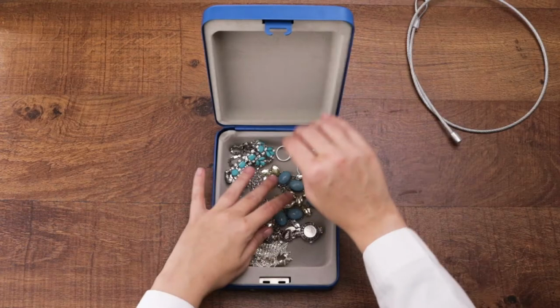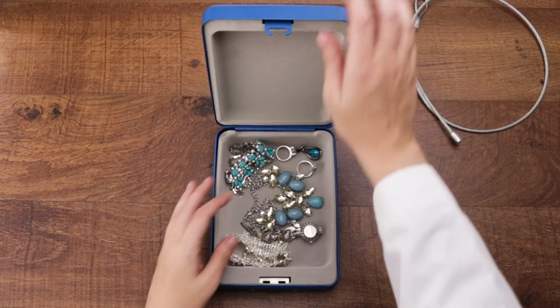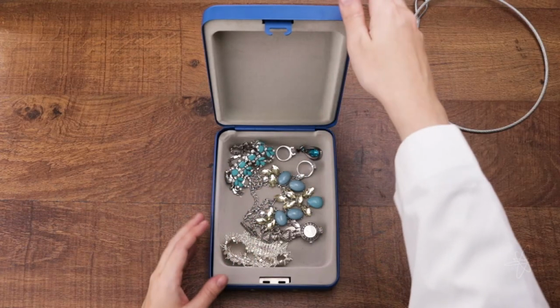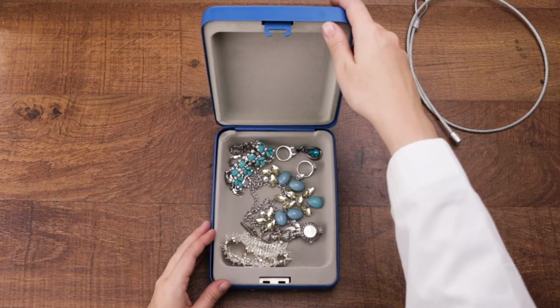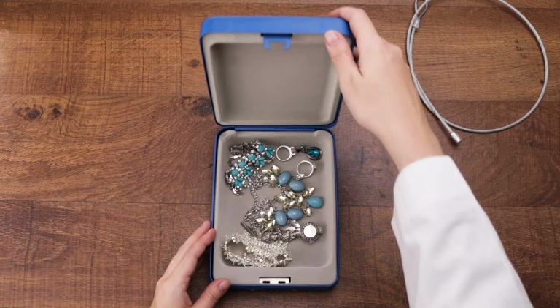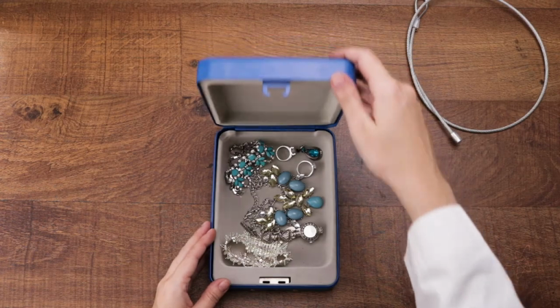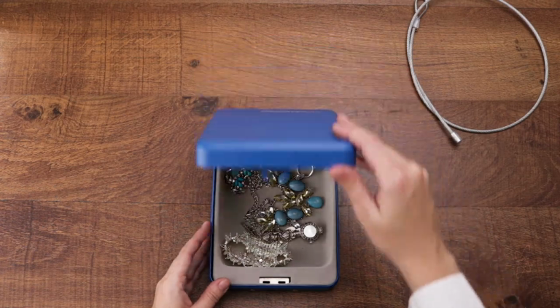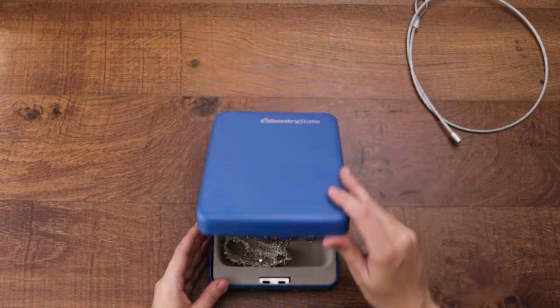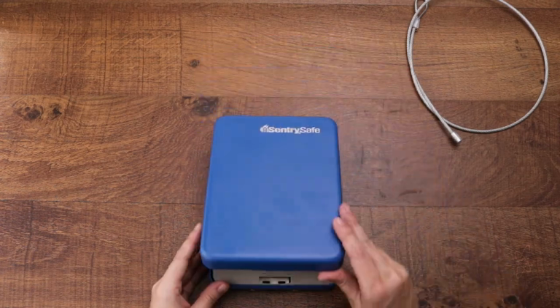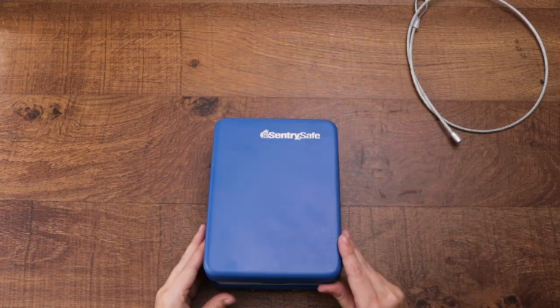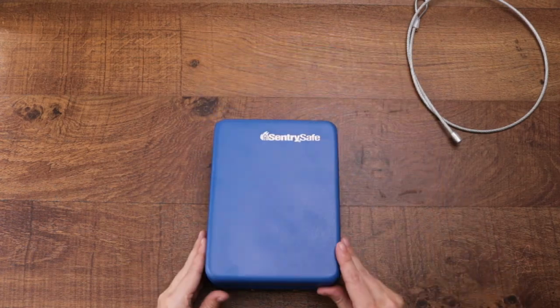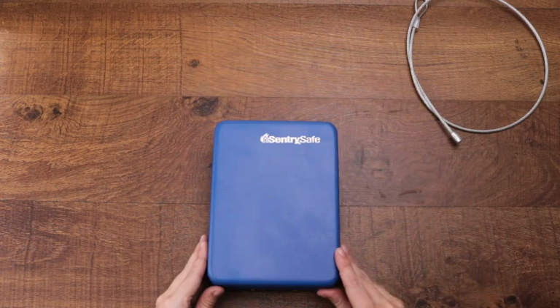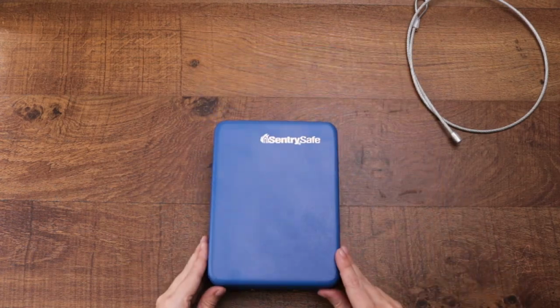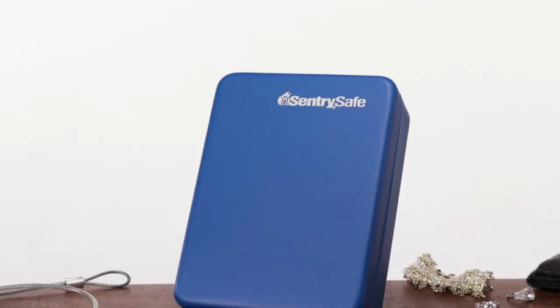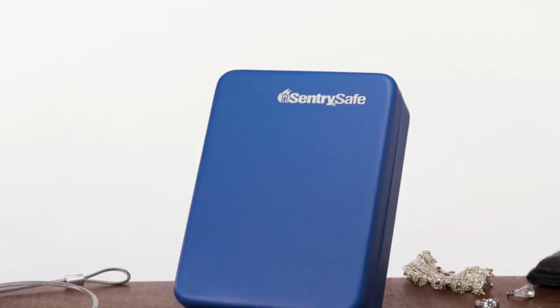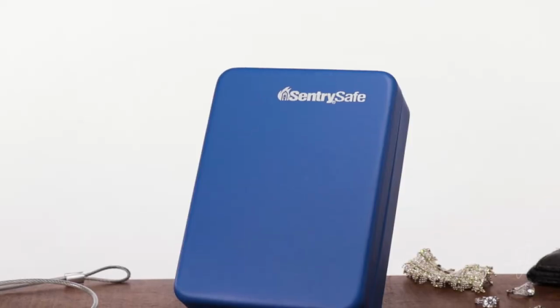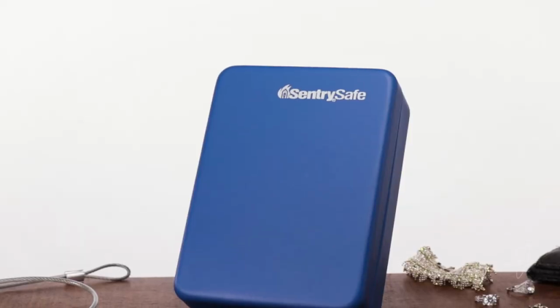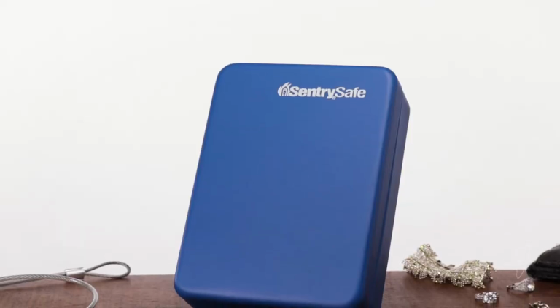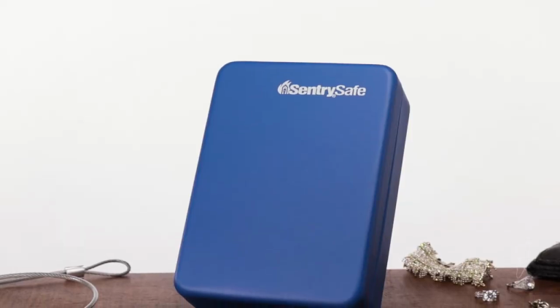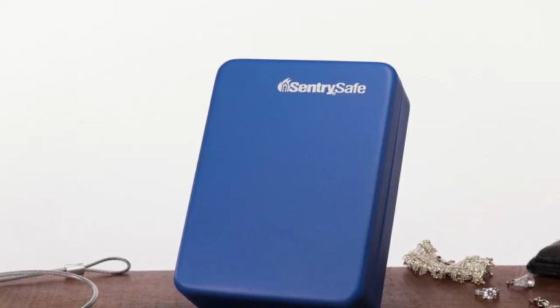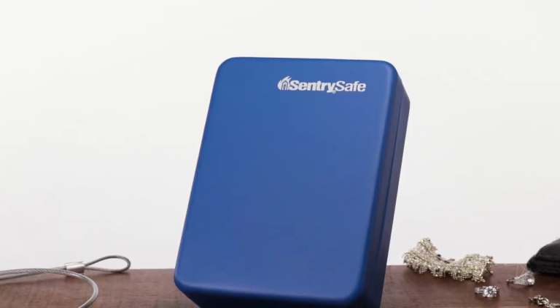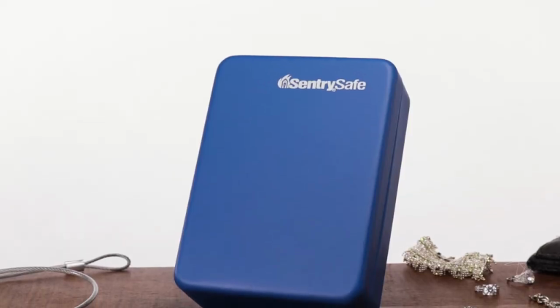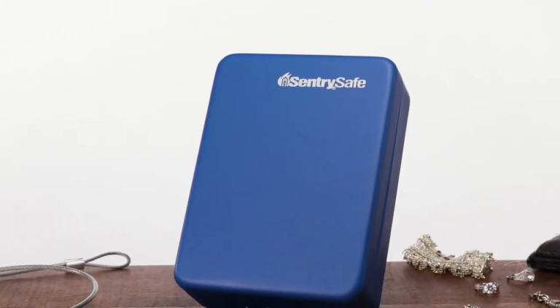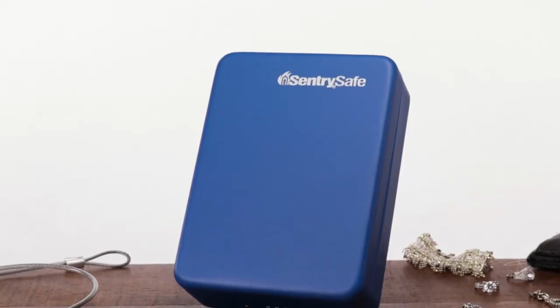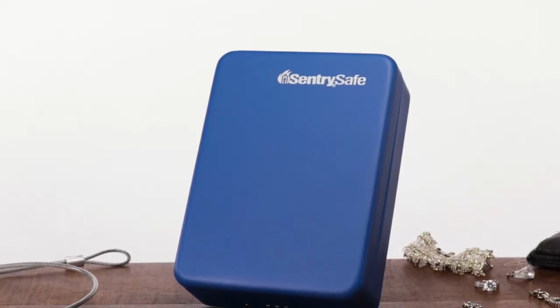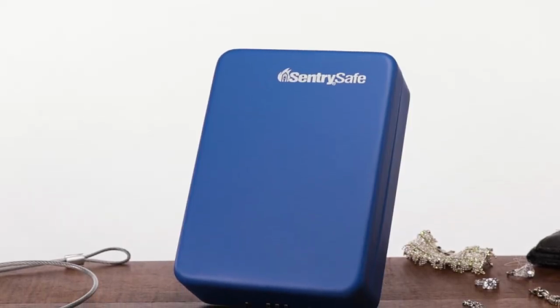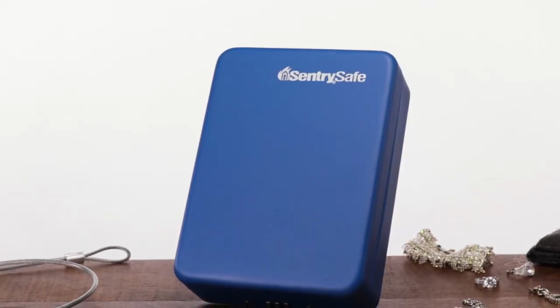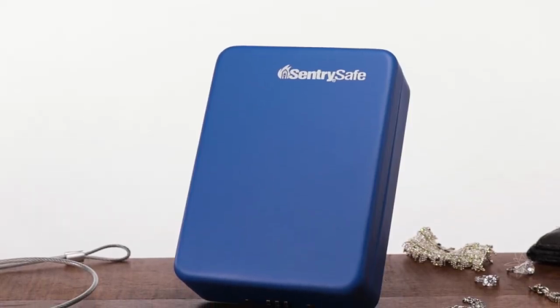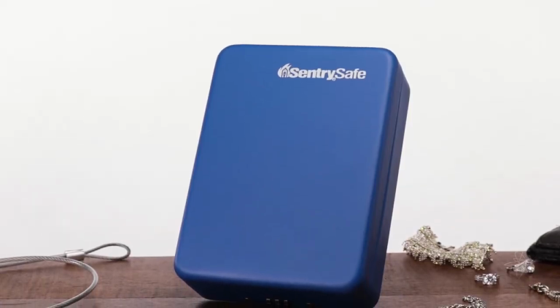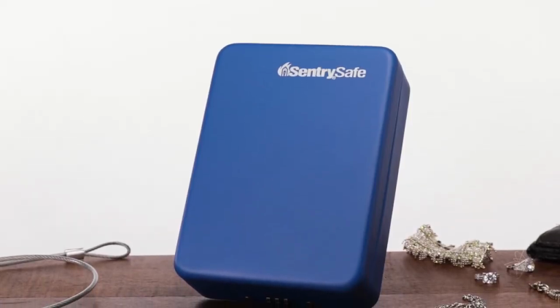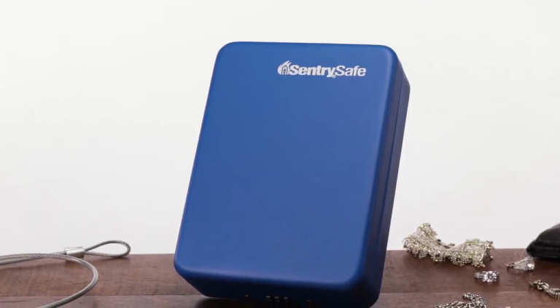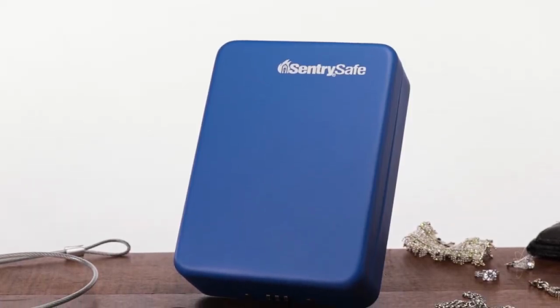Compact for storage, light for travel. Lock it up with the Sentry Safe Portable Lockbox.